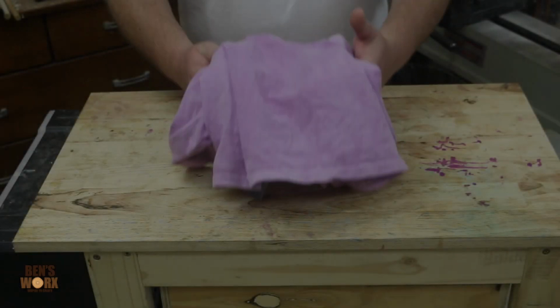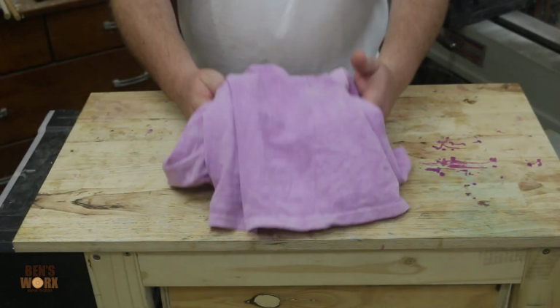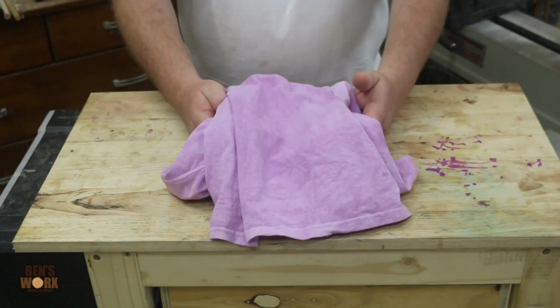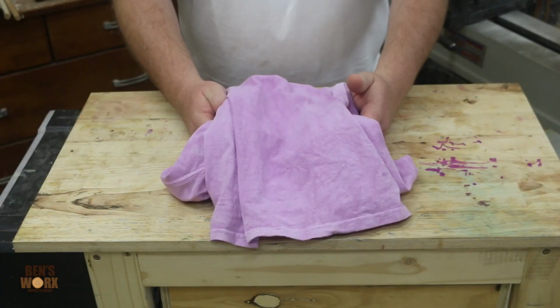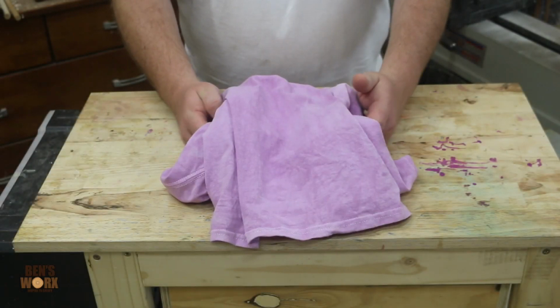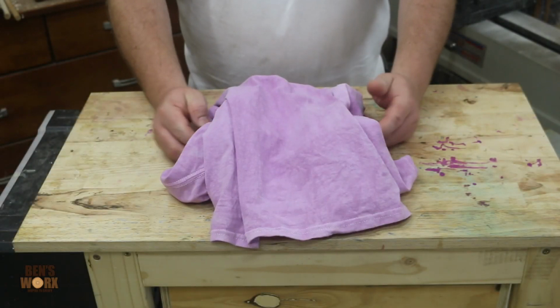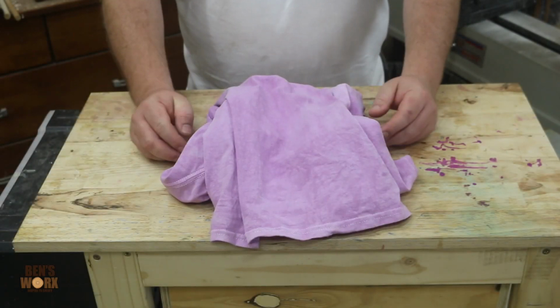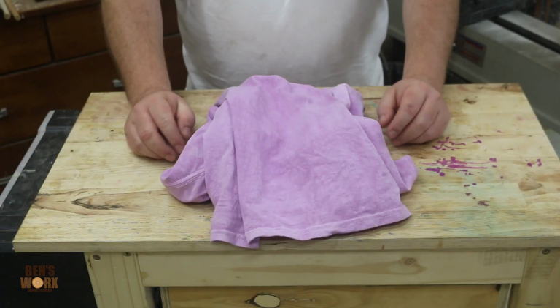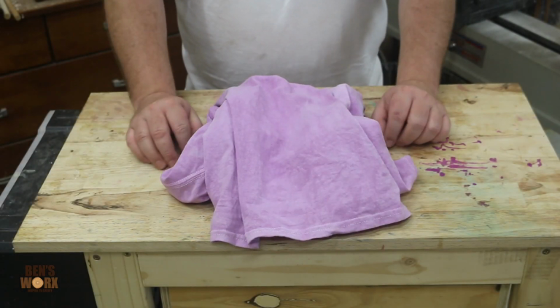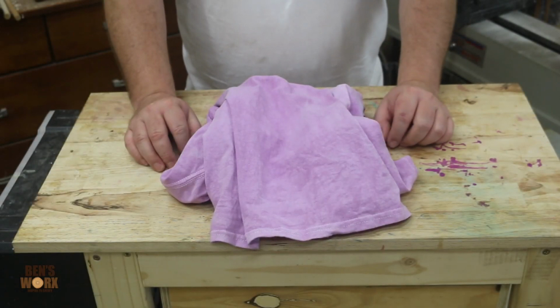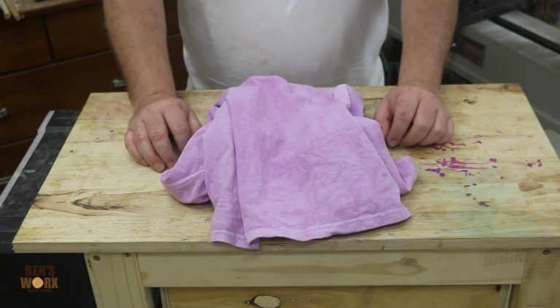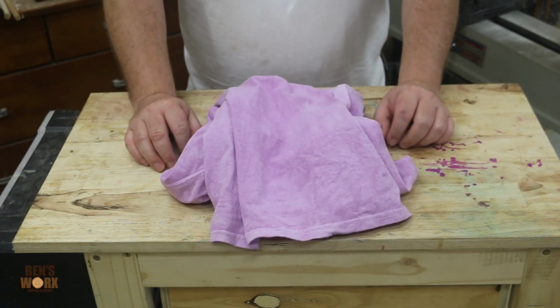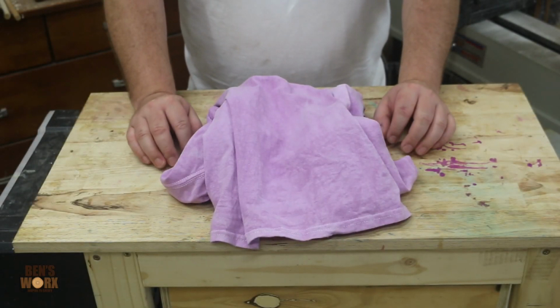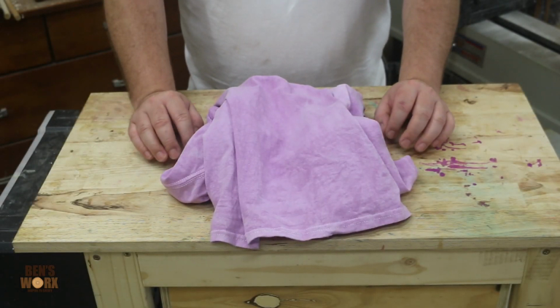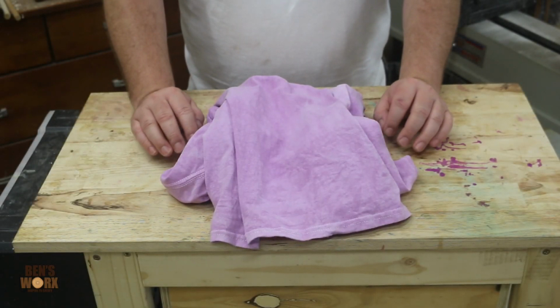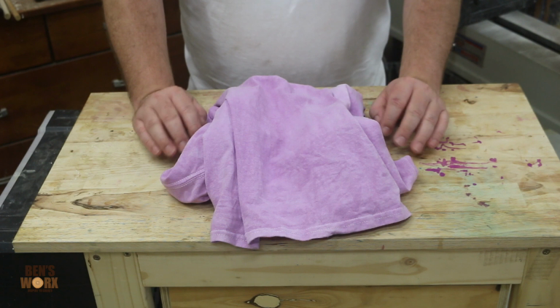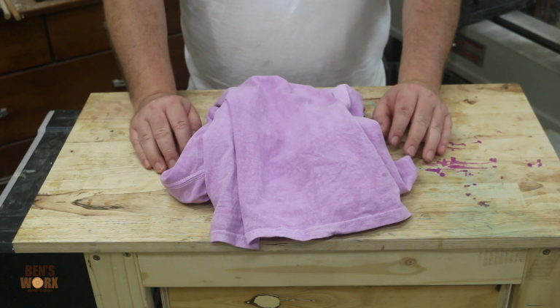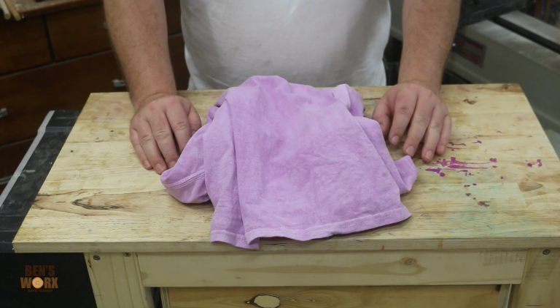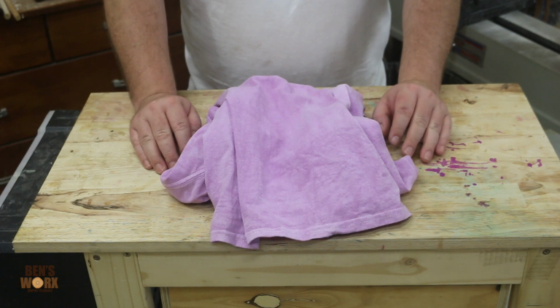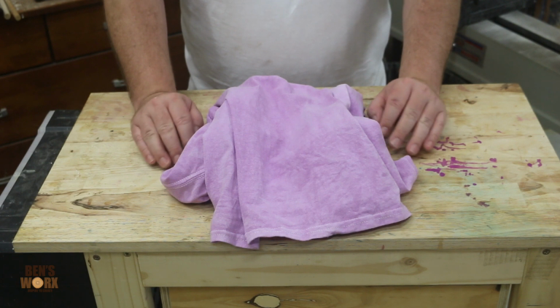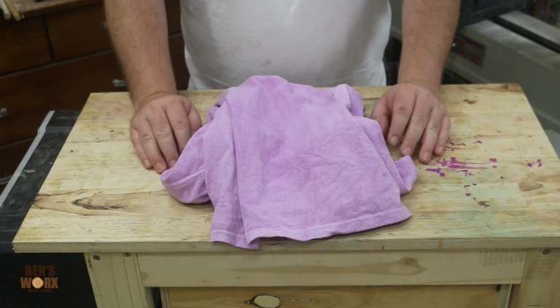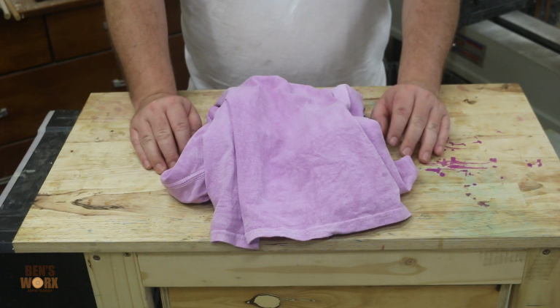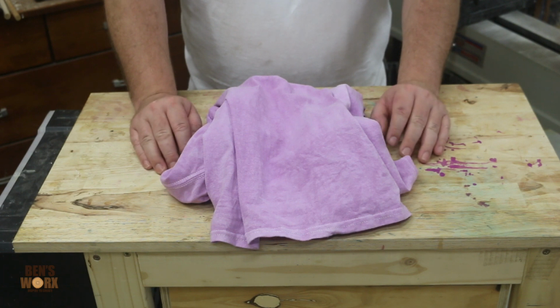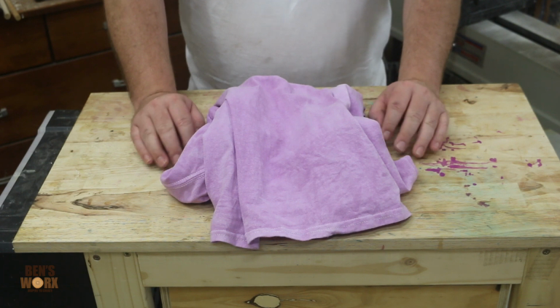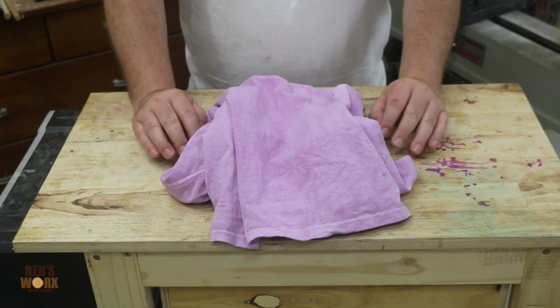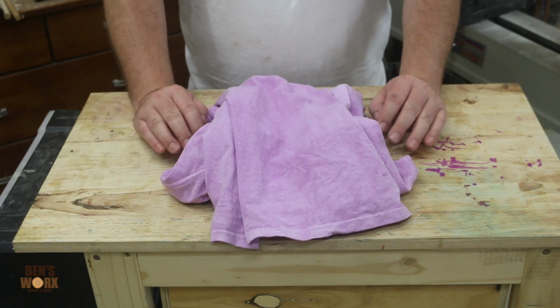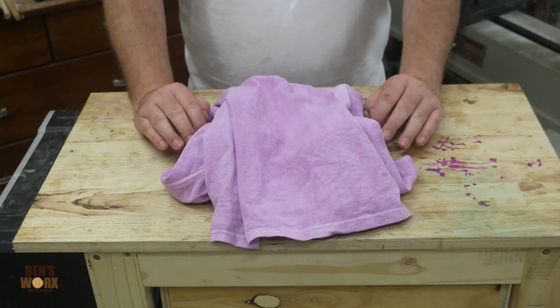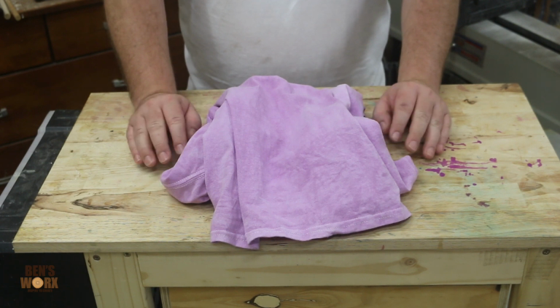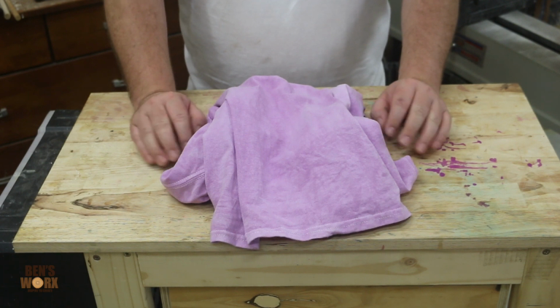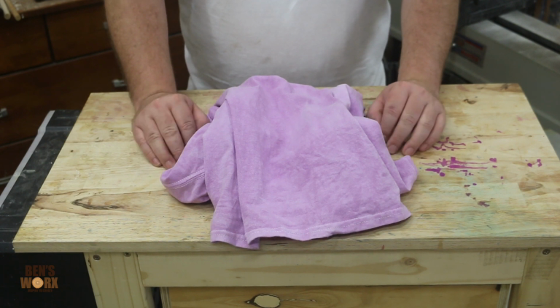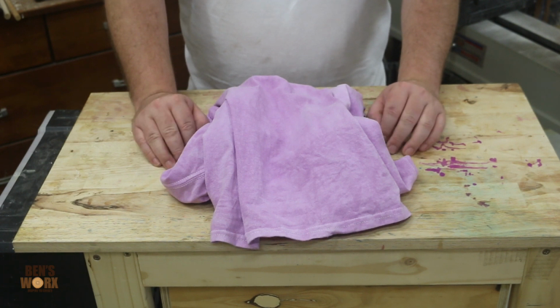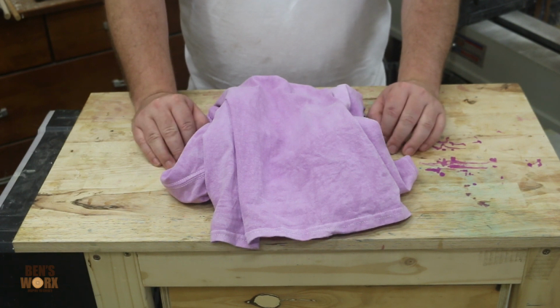Now that your fabric is completely dry, there's one final step — and that is to put it in the washing machine on a cold wash. That way all the excess dye gets washed out.